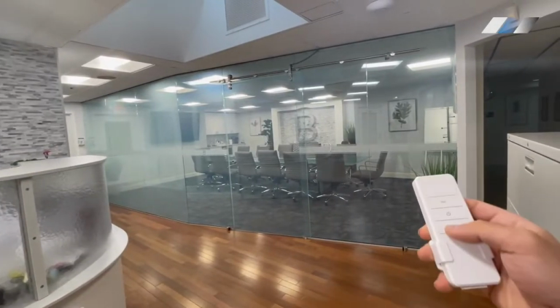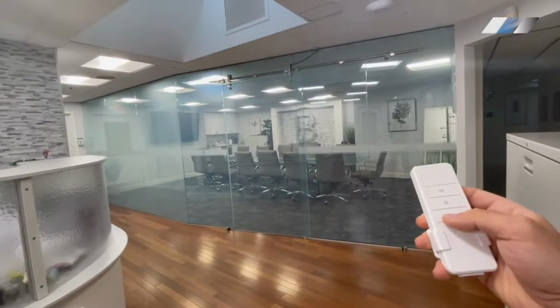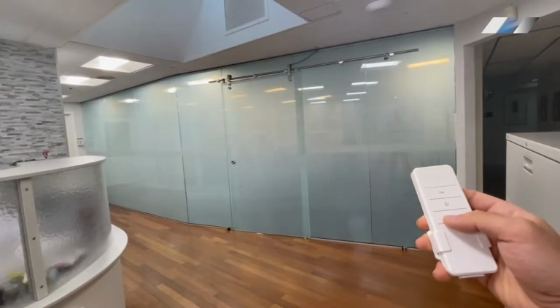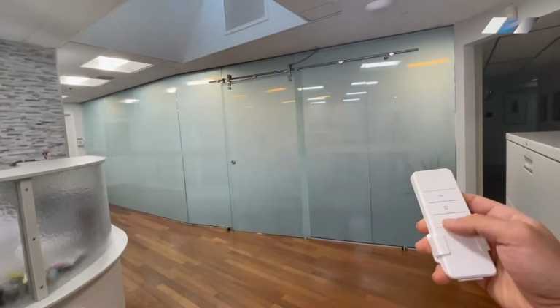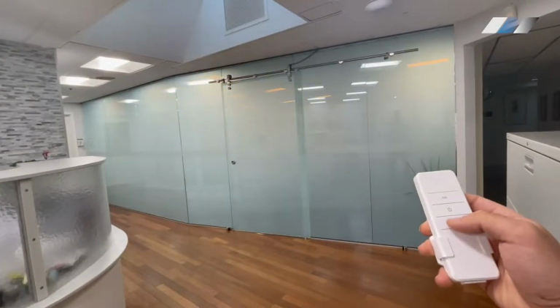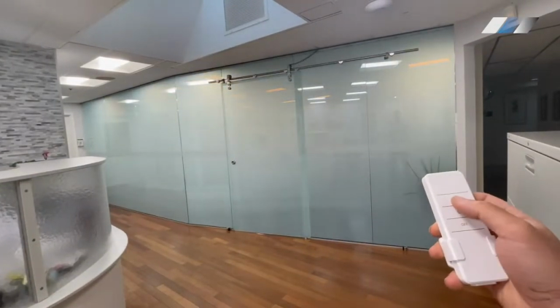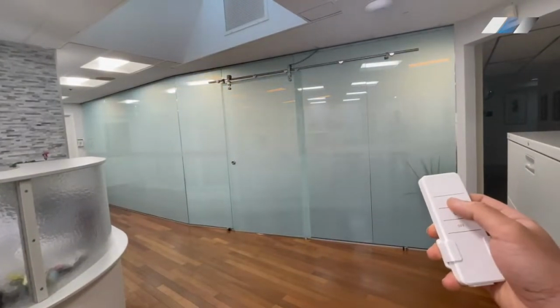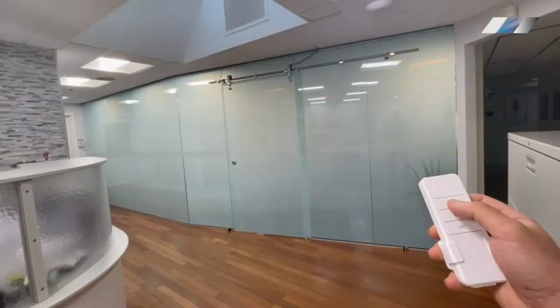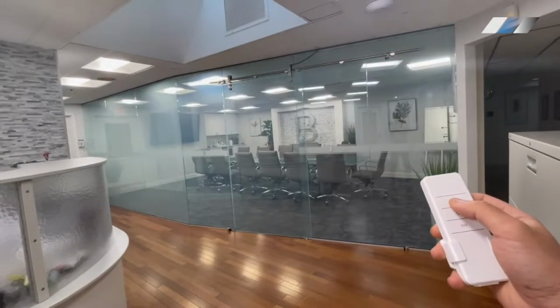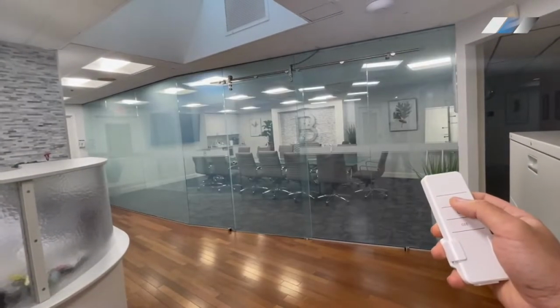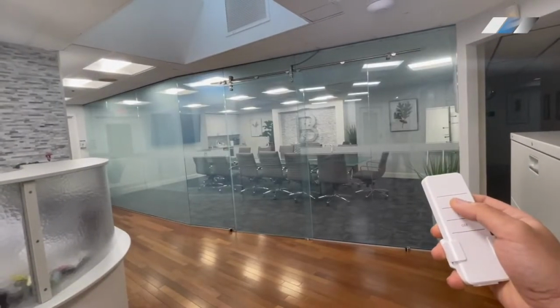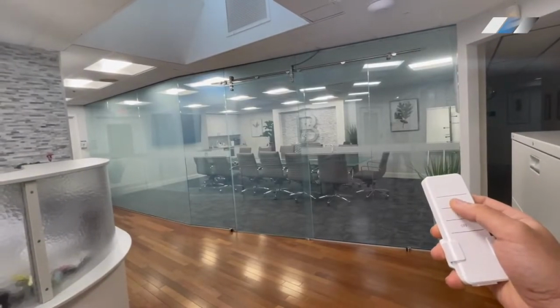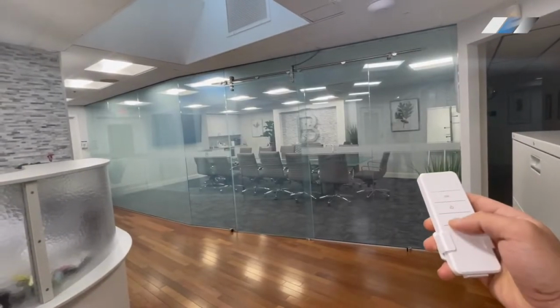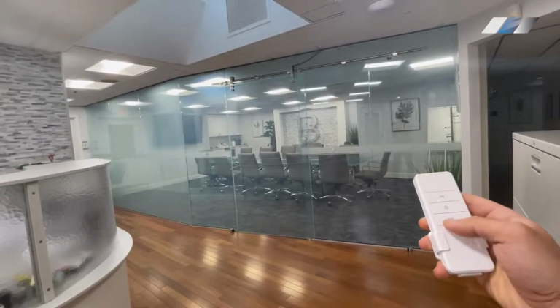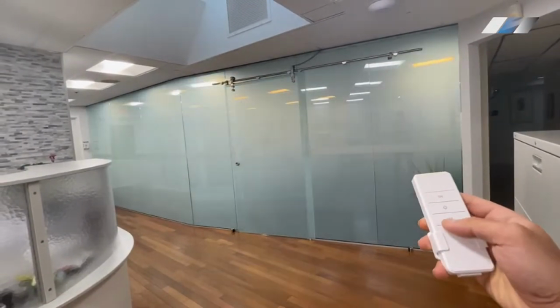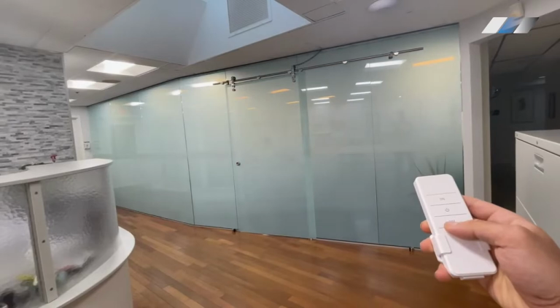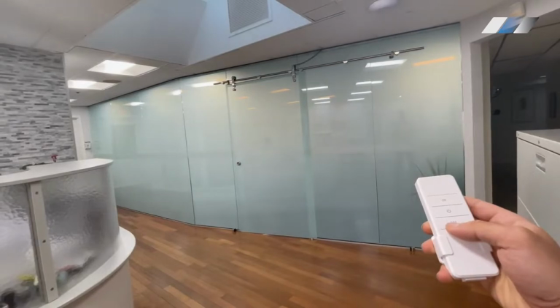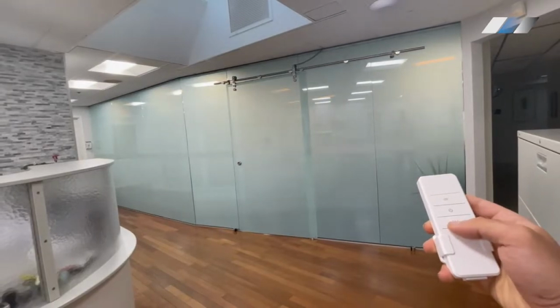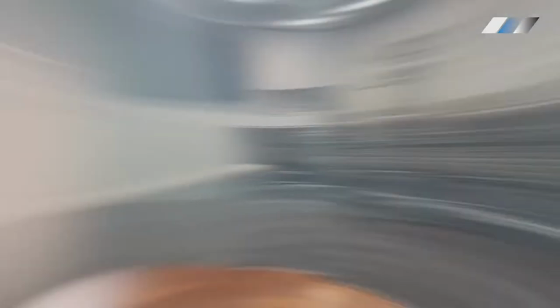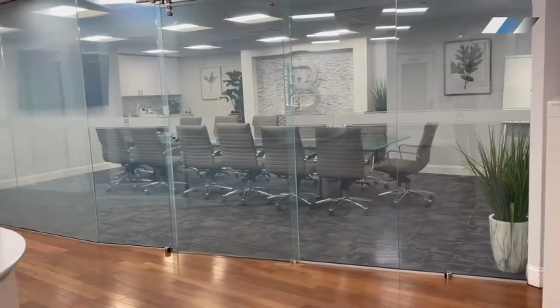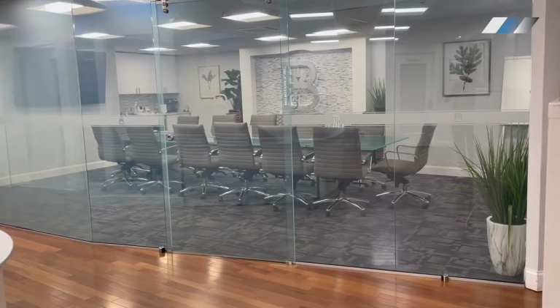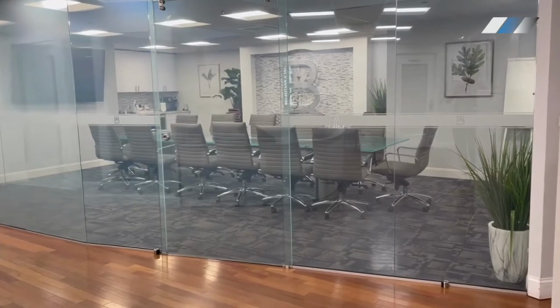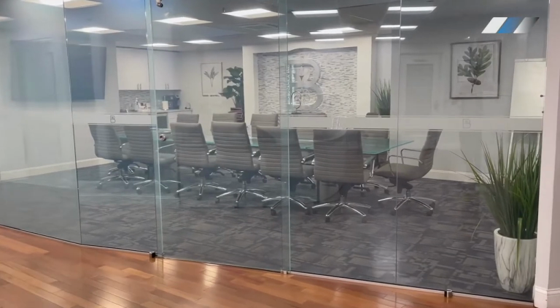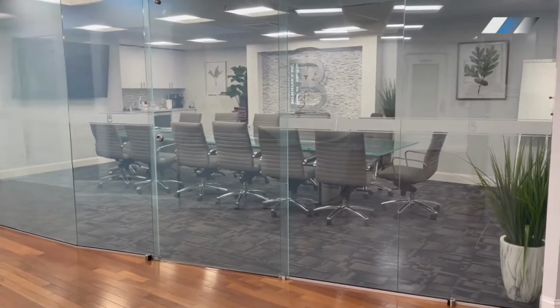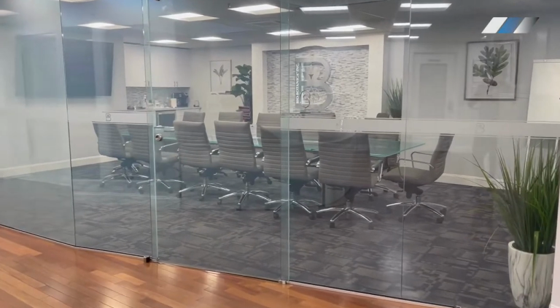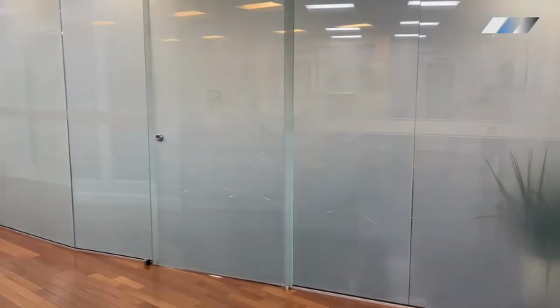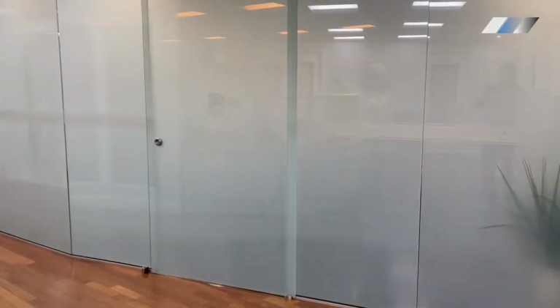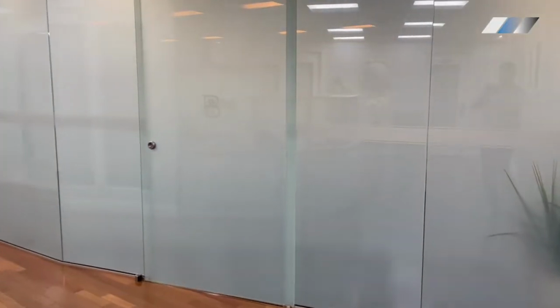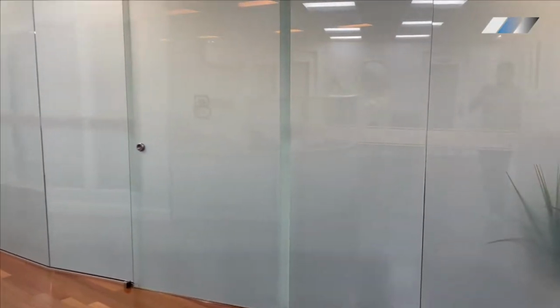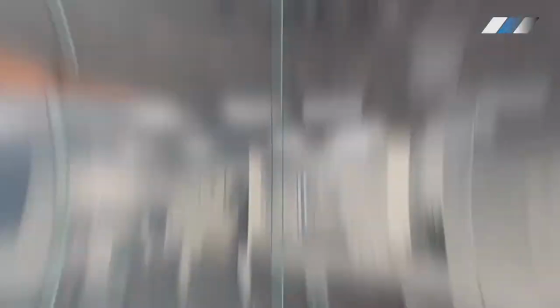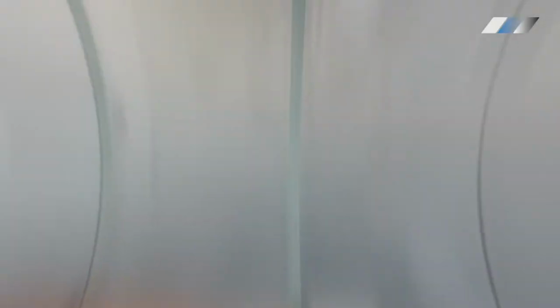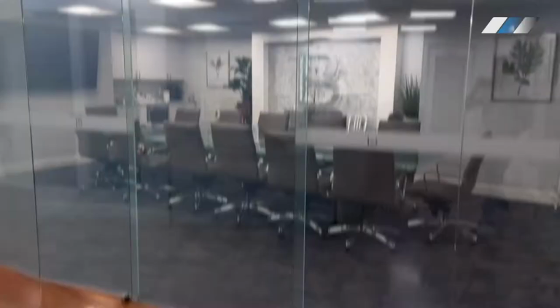Biobotanica was searching for a modern privacy solution for their headquarters in New York. How did Smart Glass Country help?